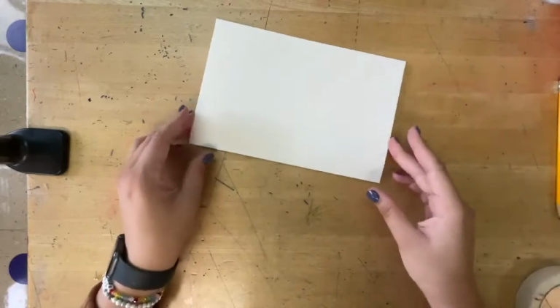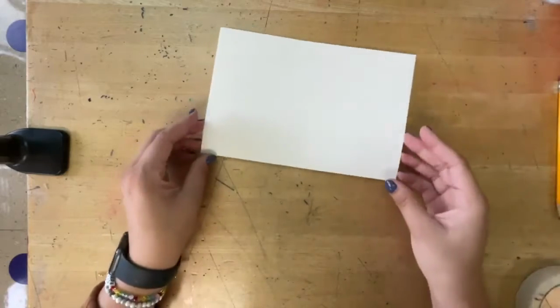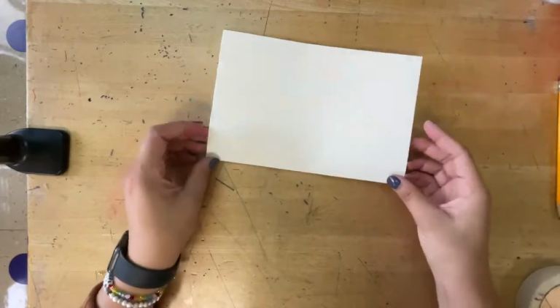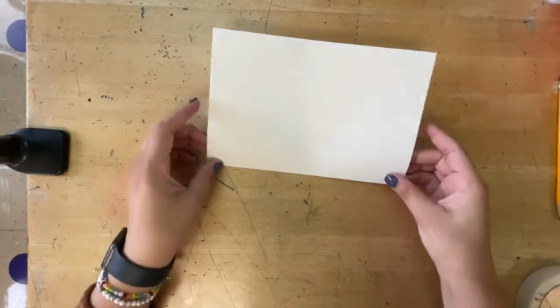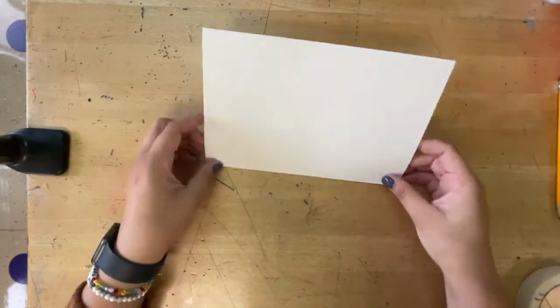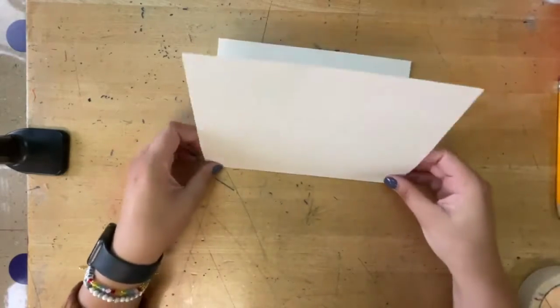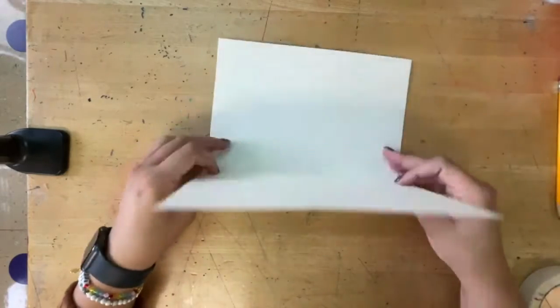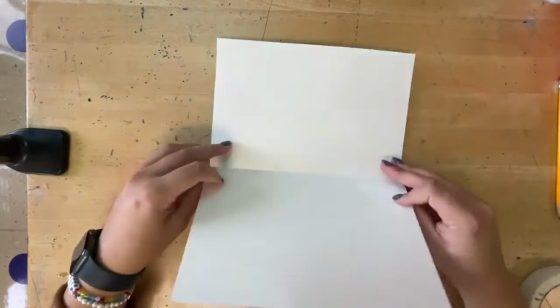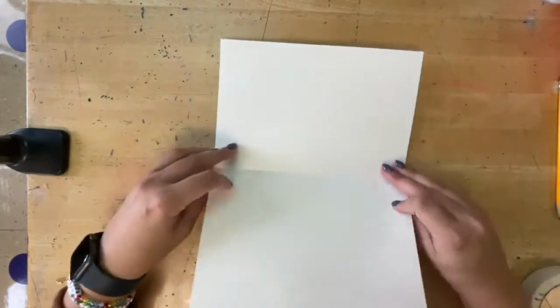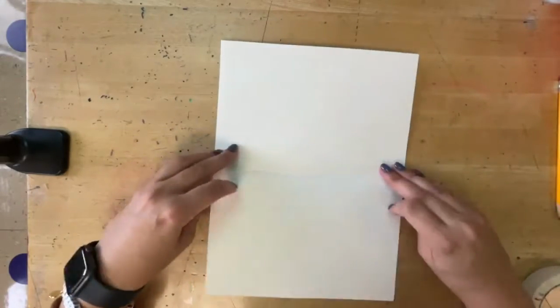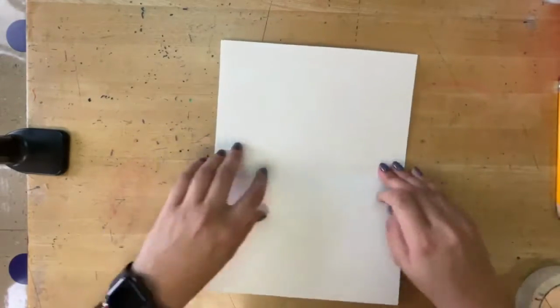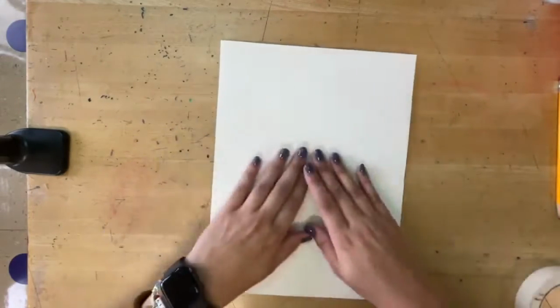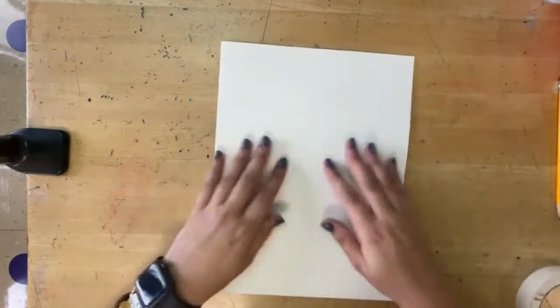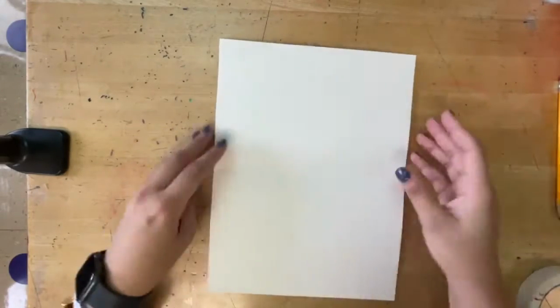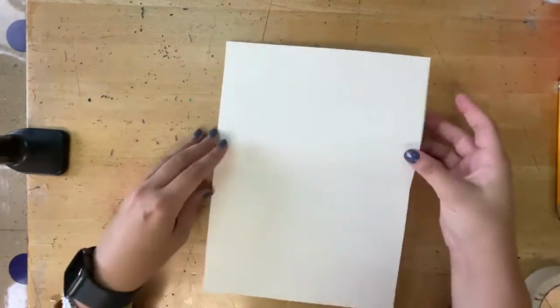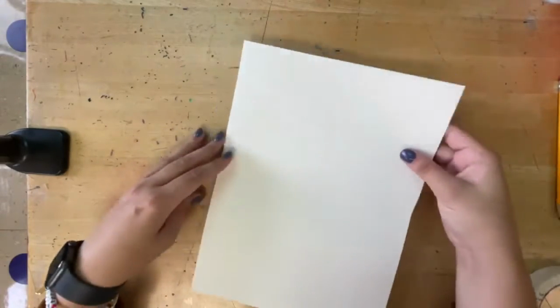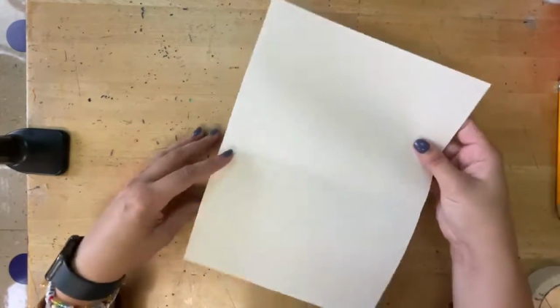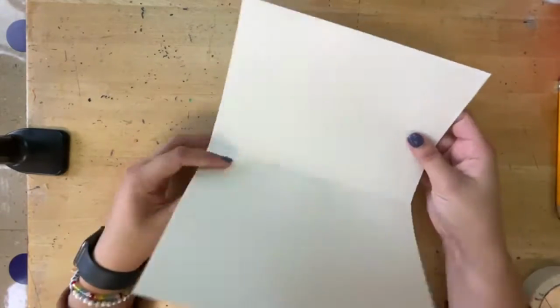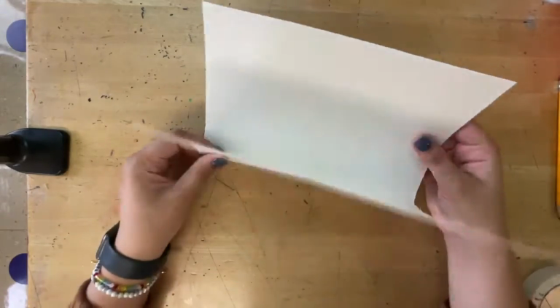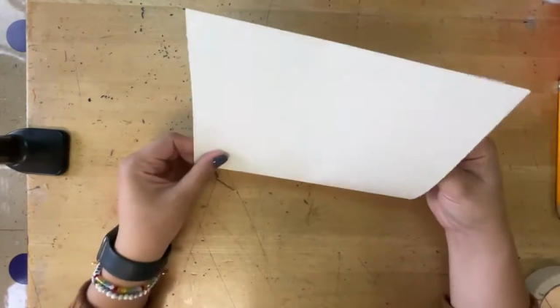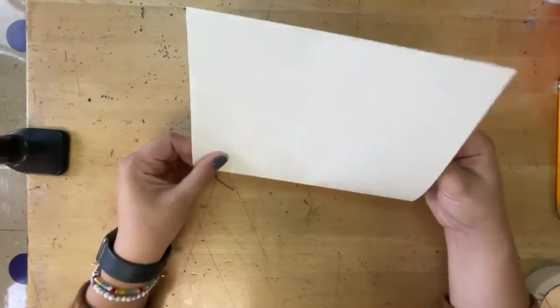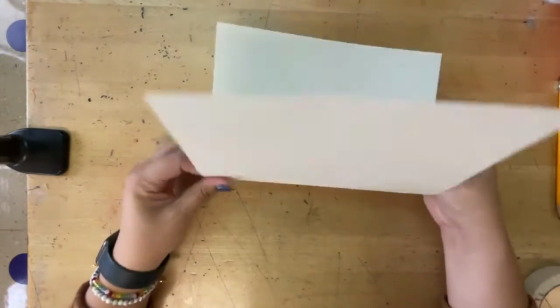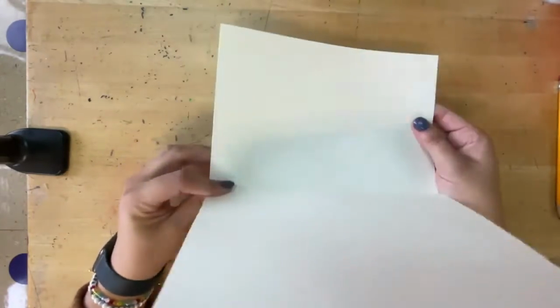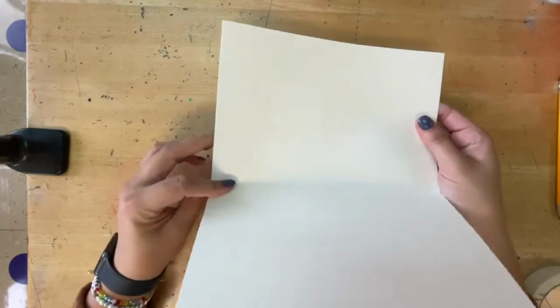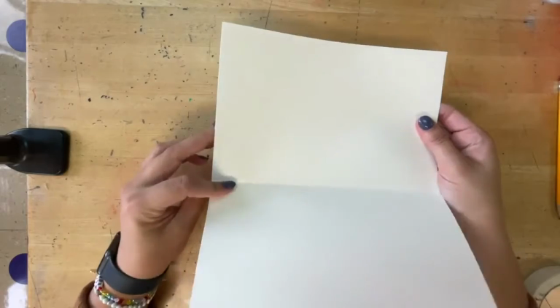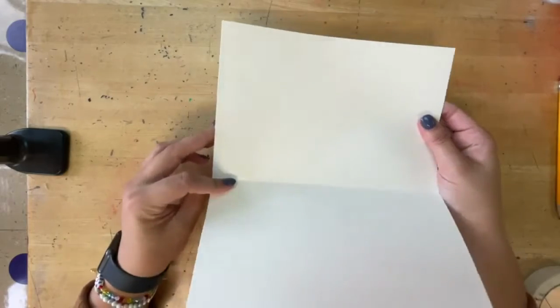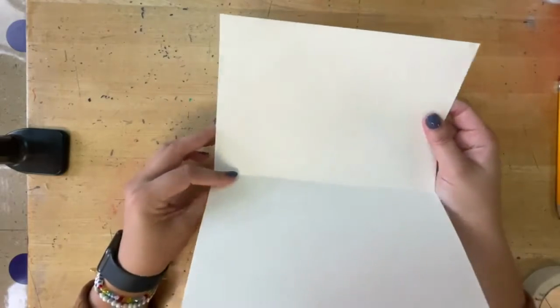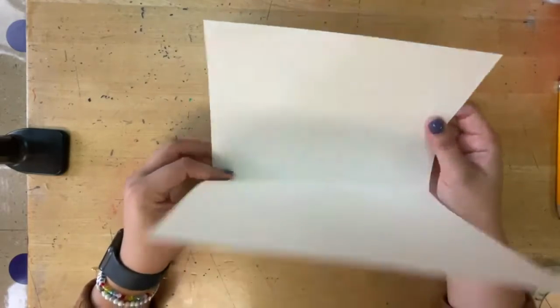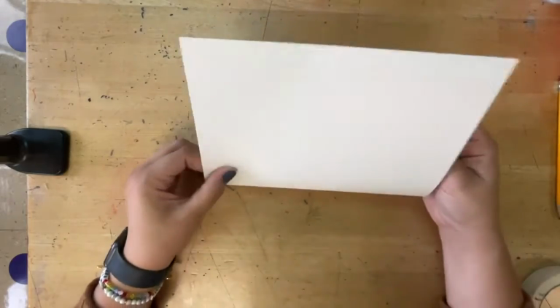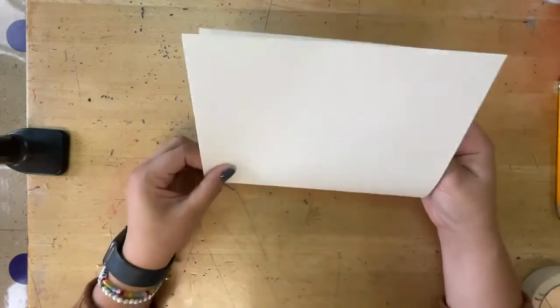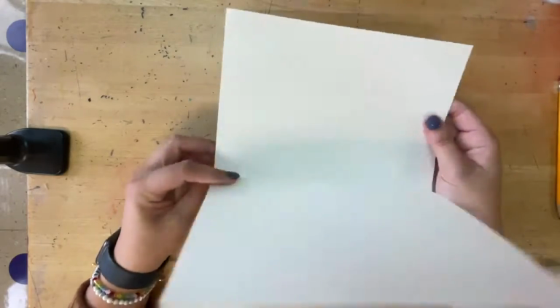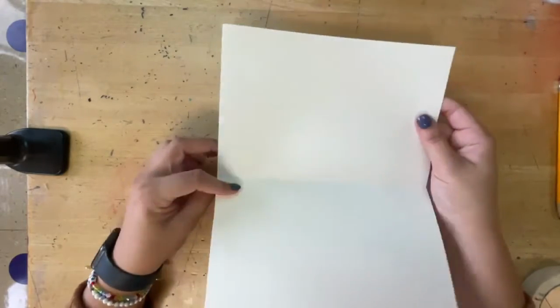Then you're going to open up your fold. It's going to look like a birthday card. That's our hamburger fold.